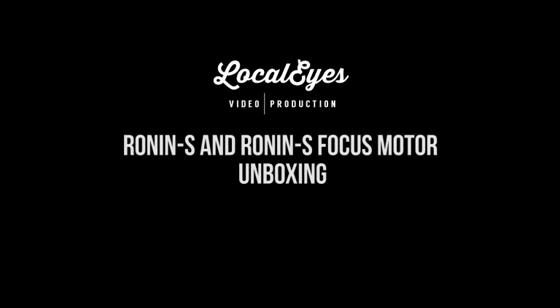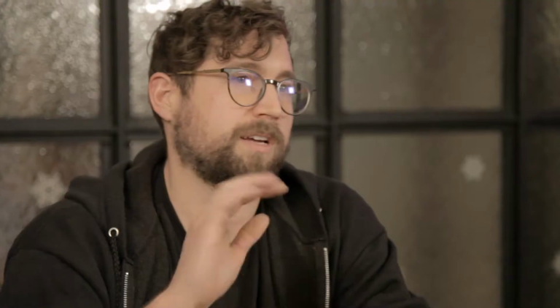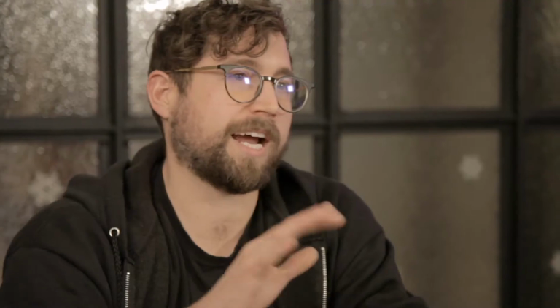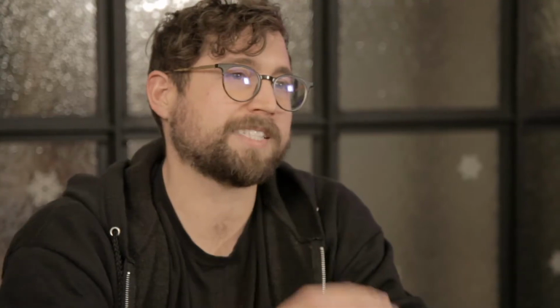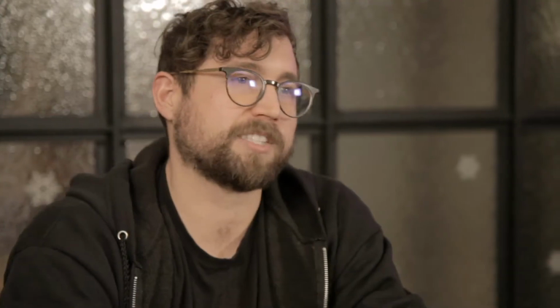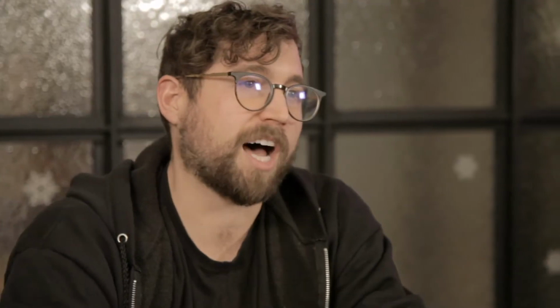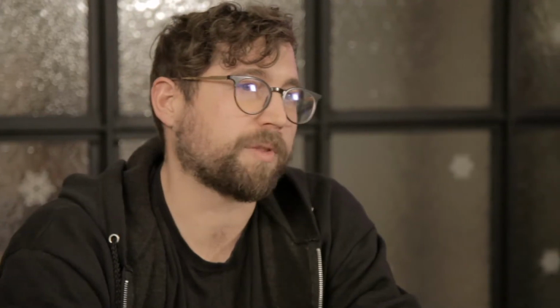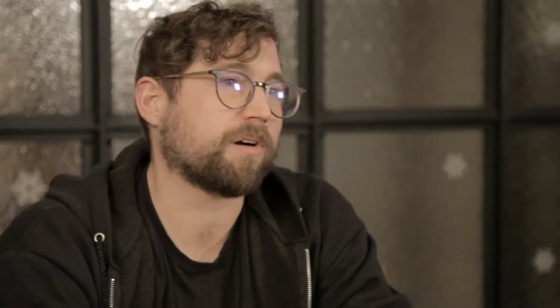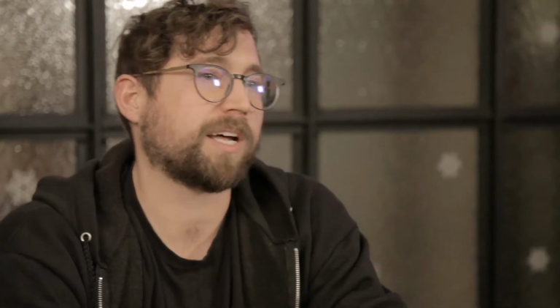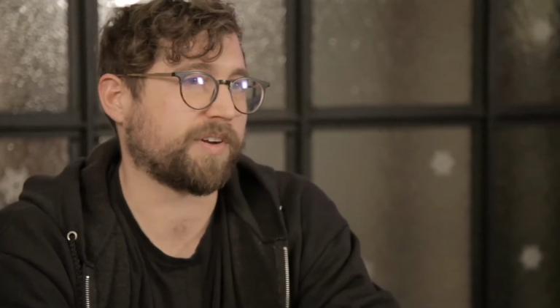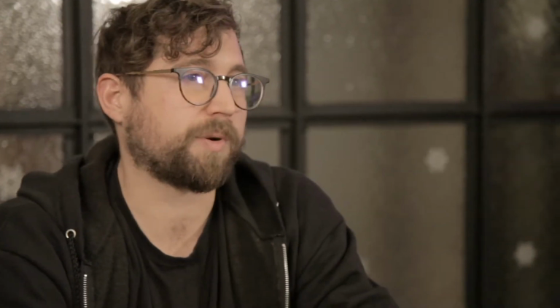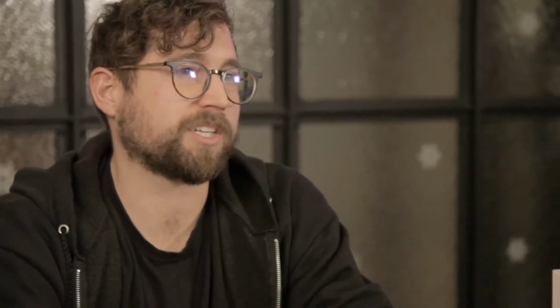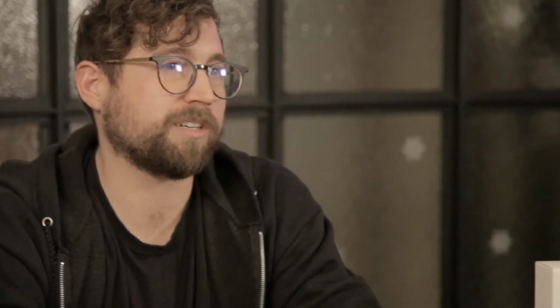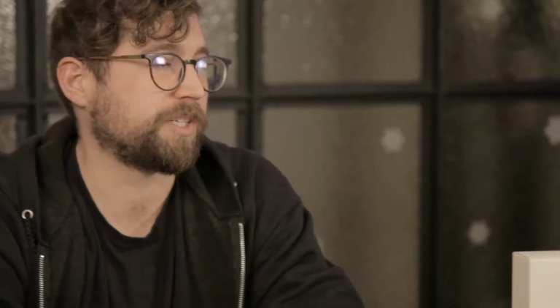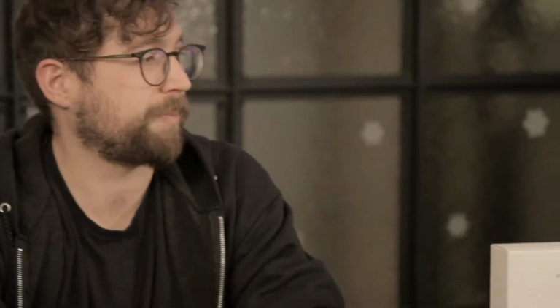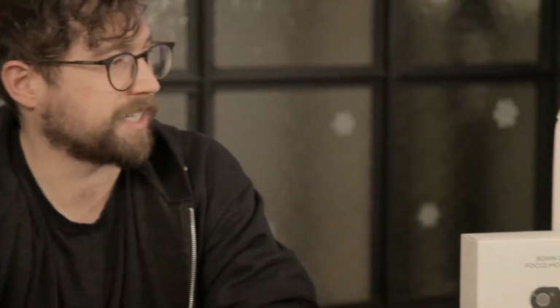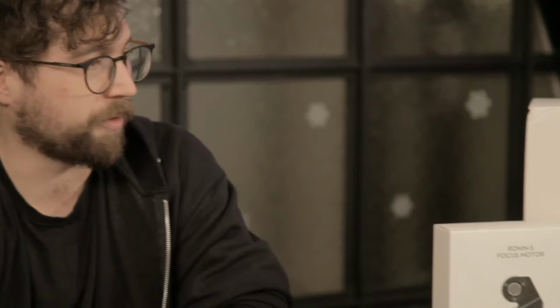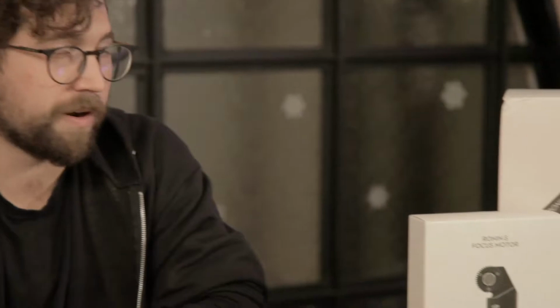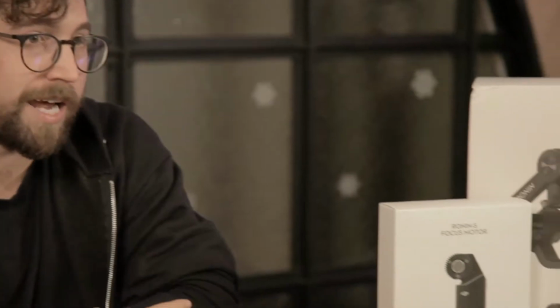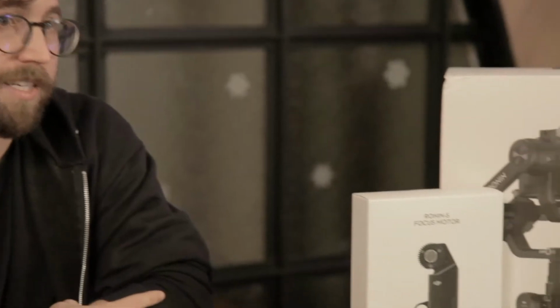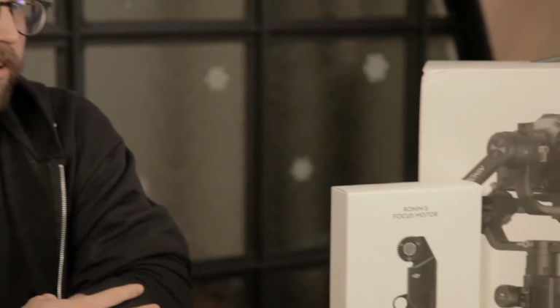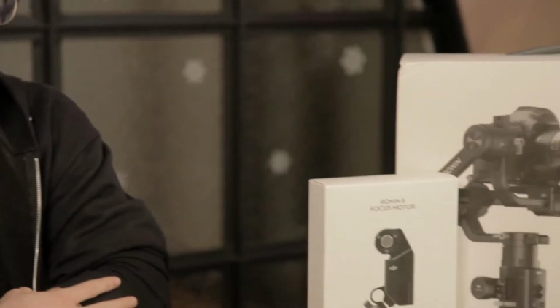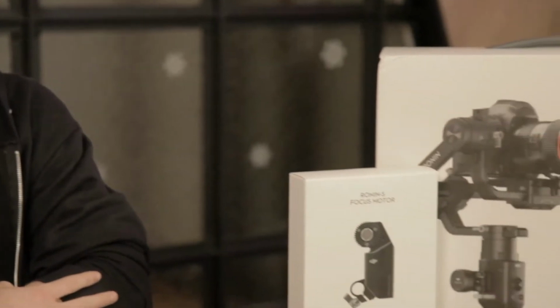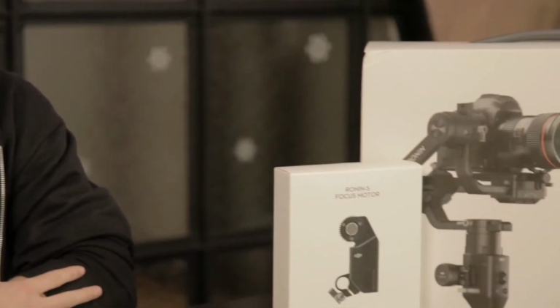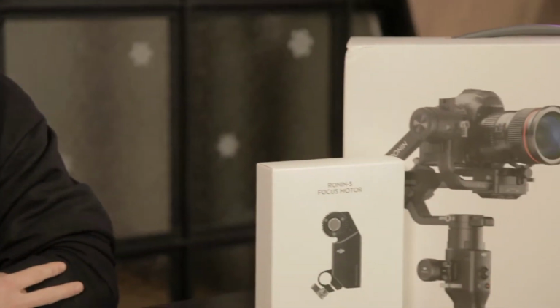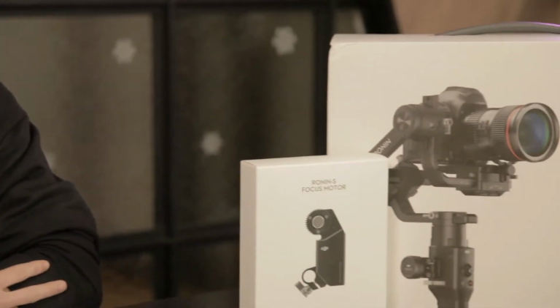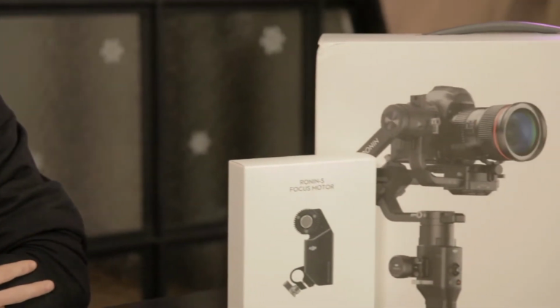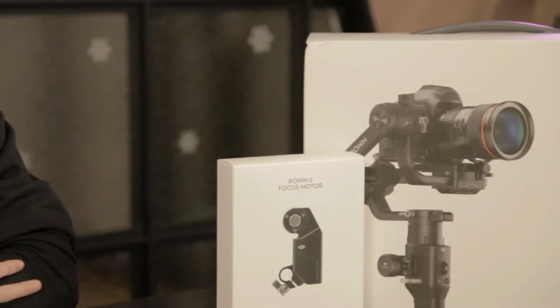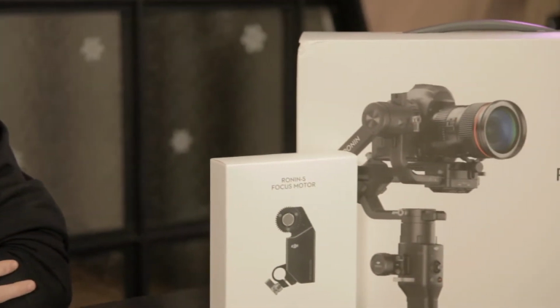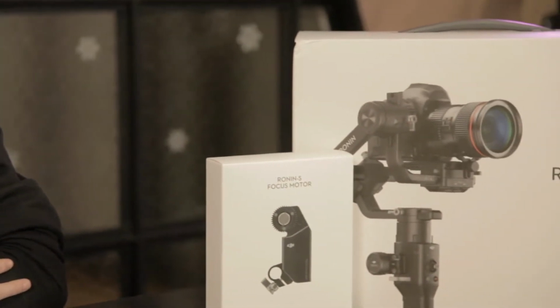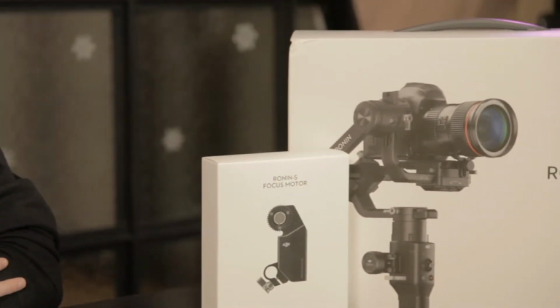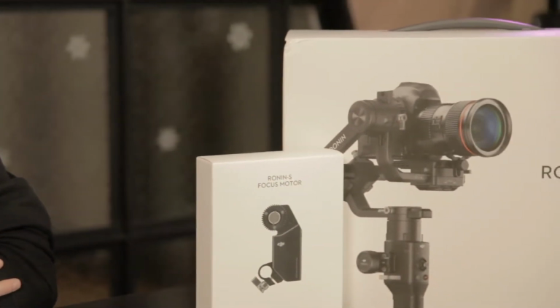Hey guys, it's Dom with Localize Video Production. We just picked up the Ronin-S and the new Ronin-S Focus Motor and we're going to test it out.